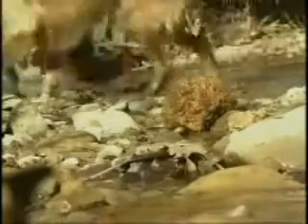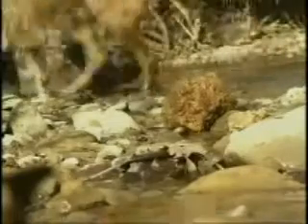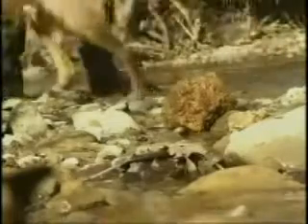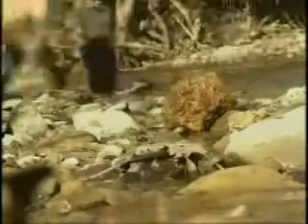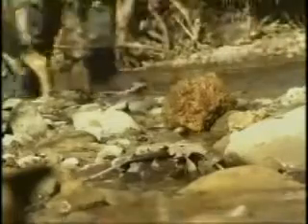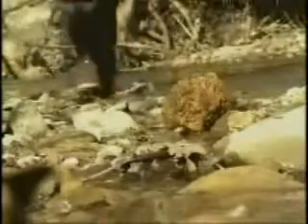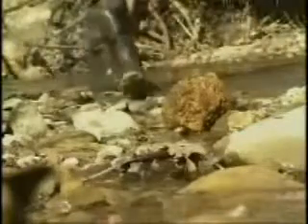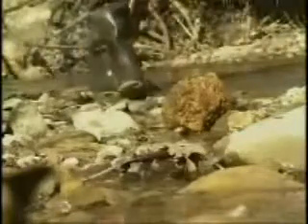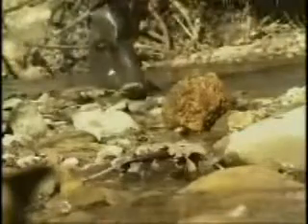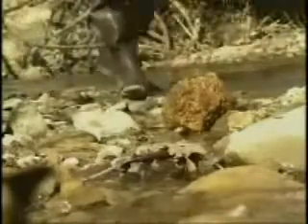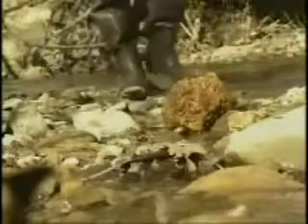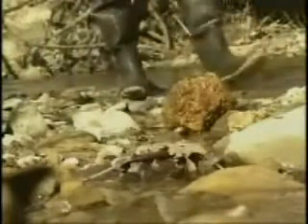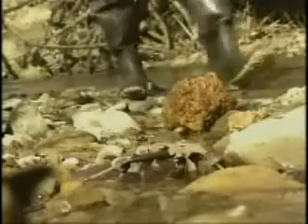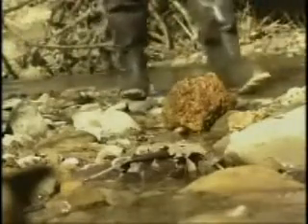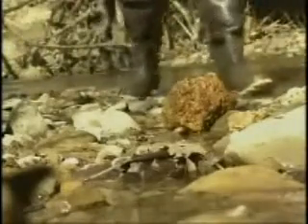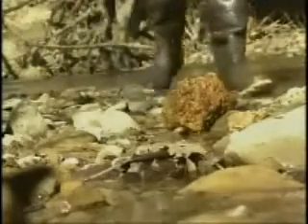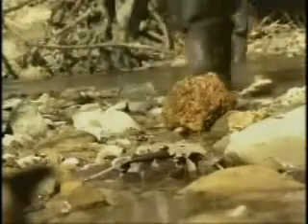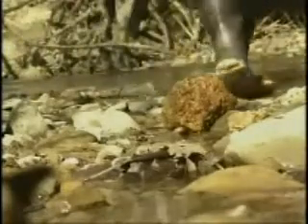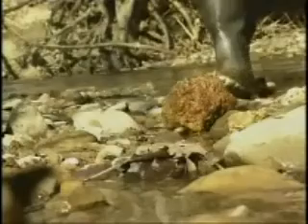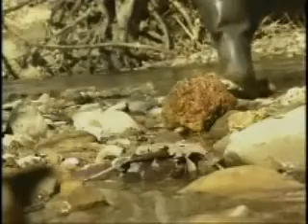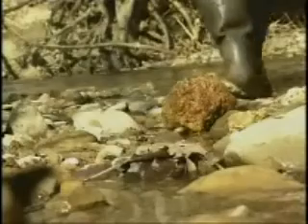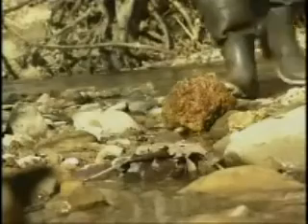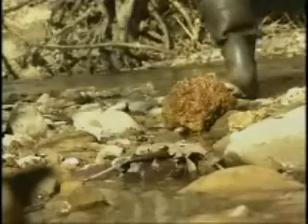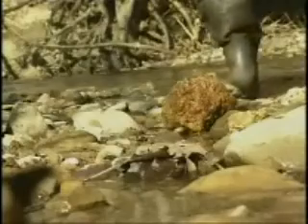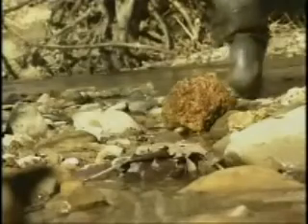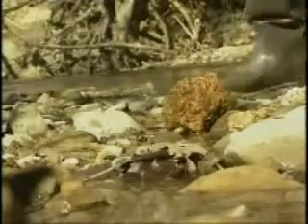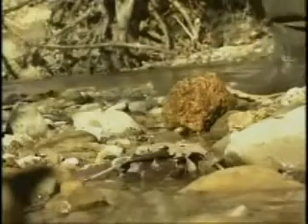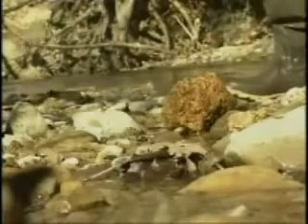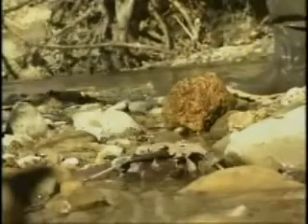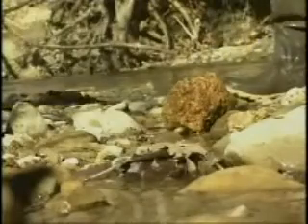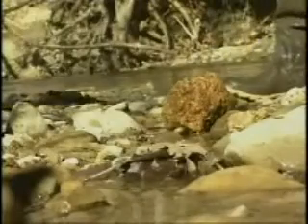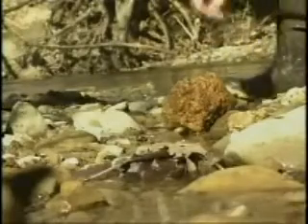In its raw form, a Kentucky agate specimen looks a lot like any other geode you might find in a stream.